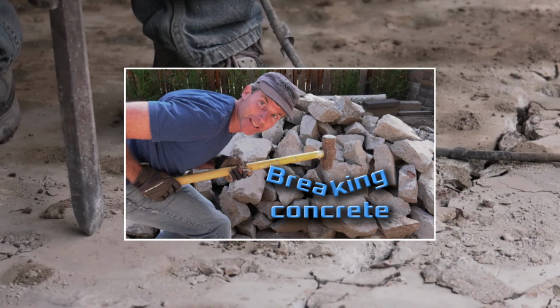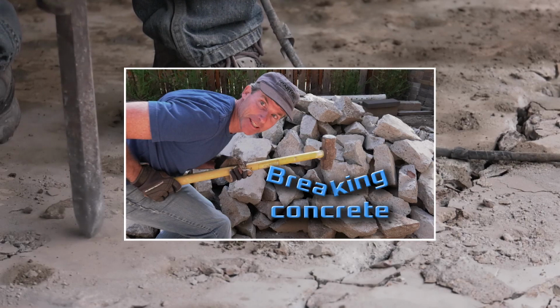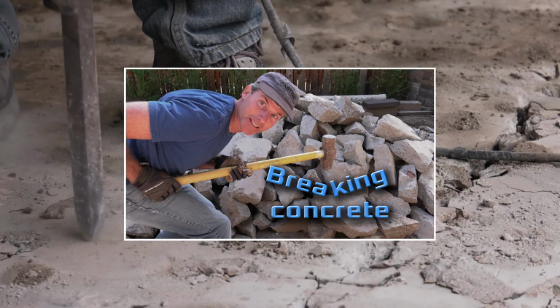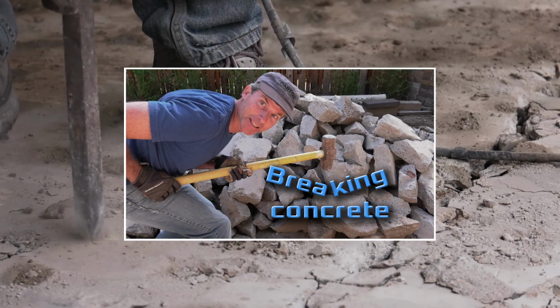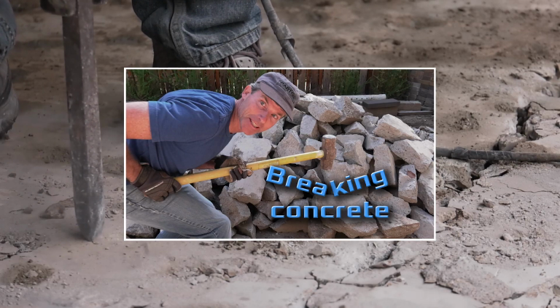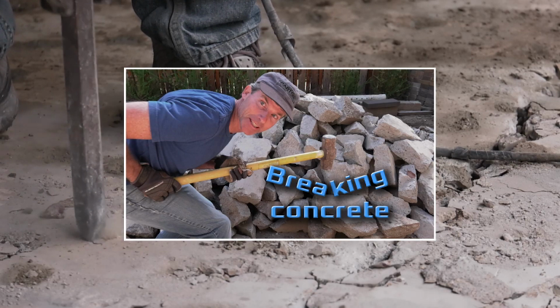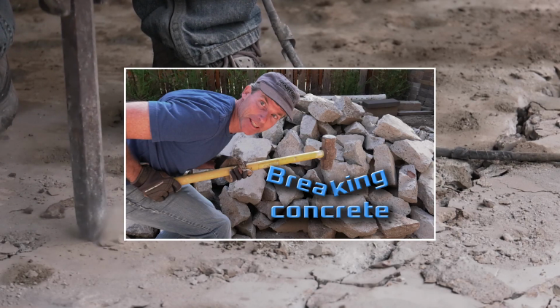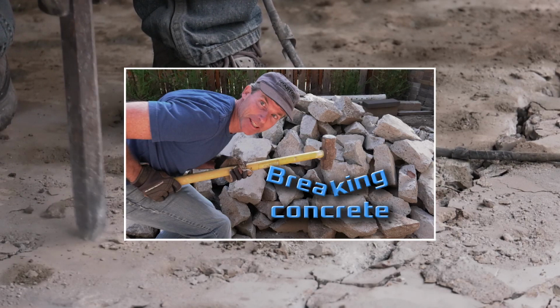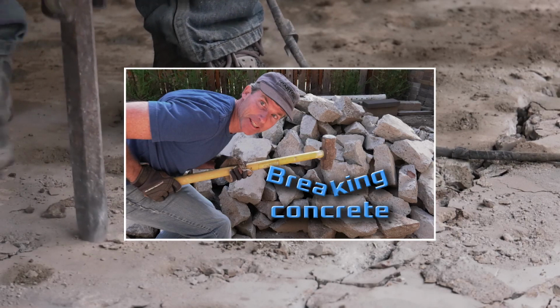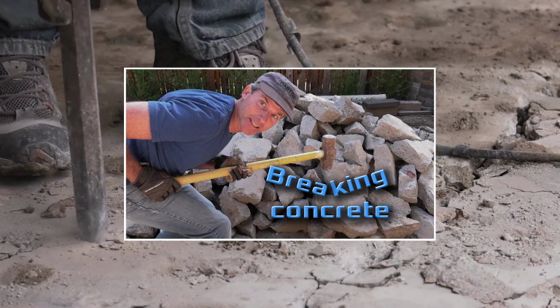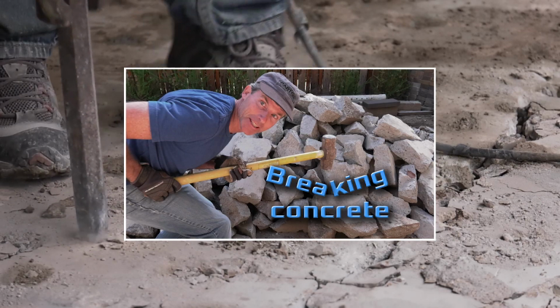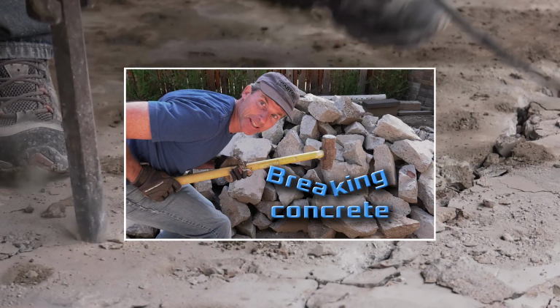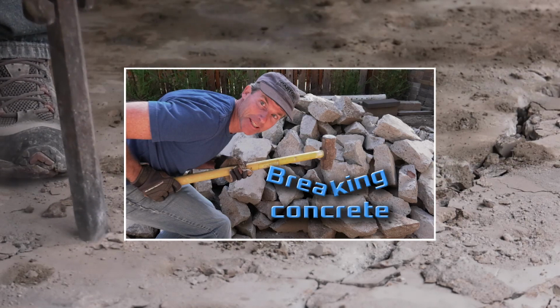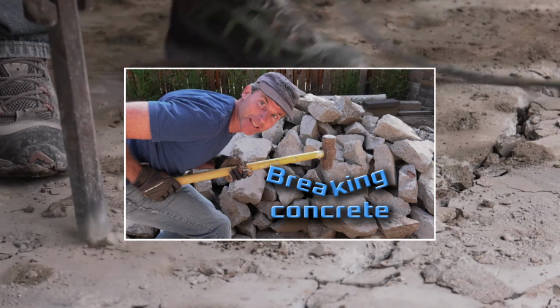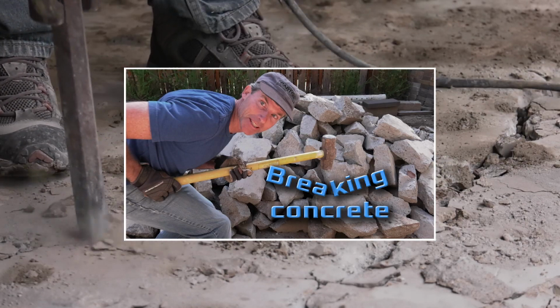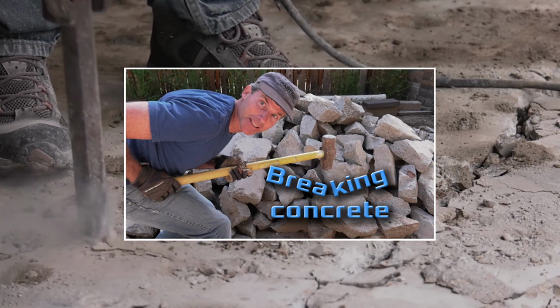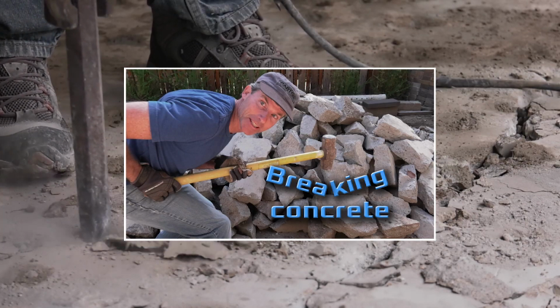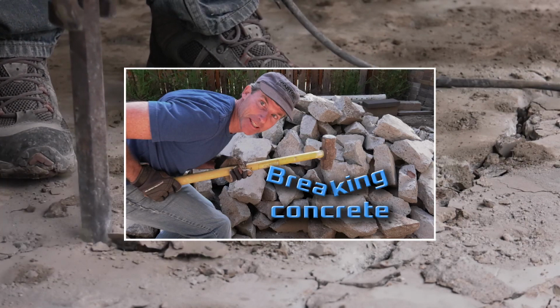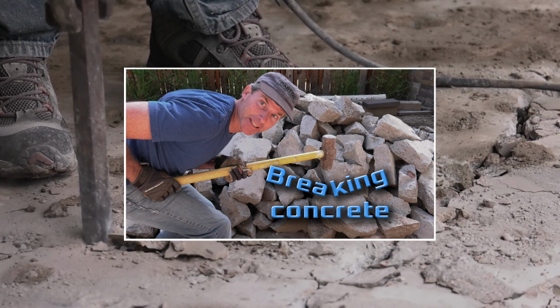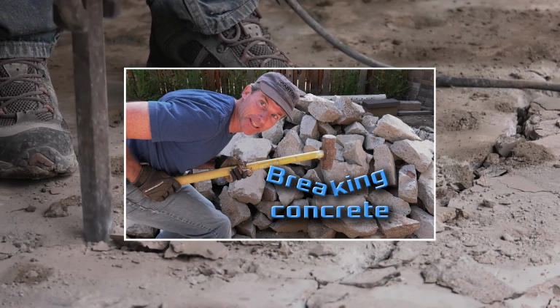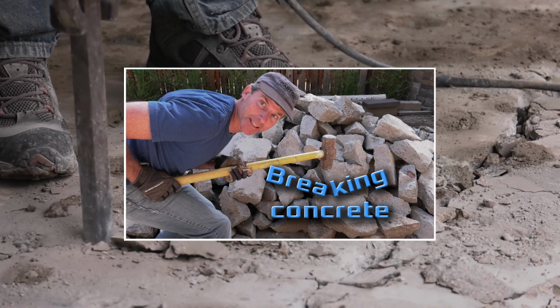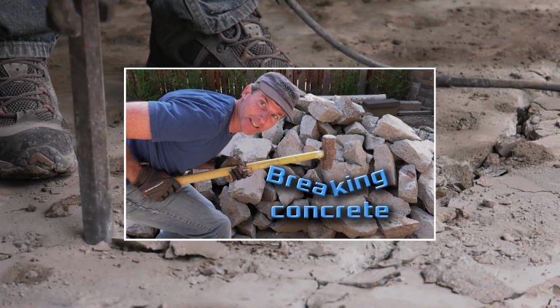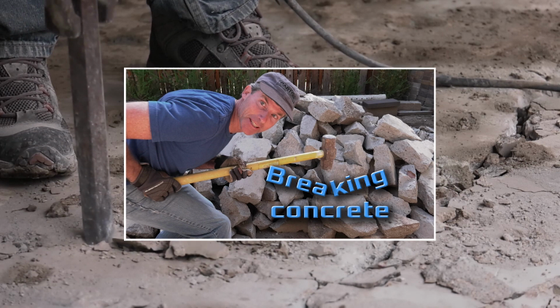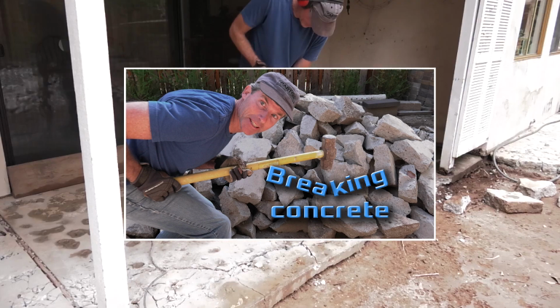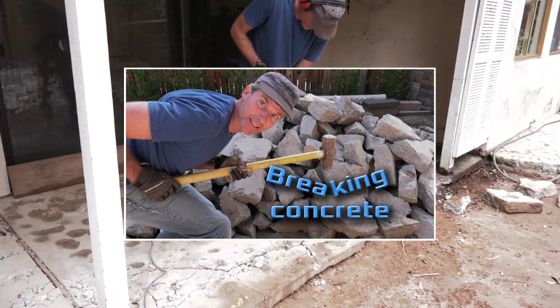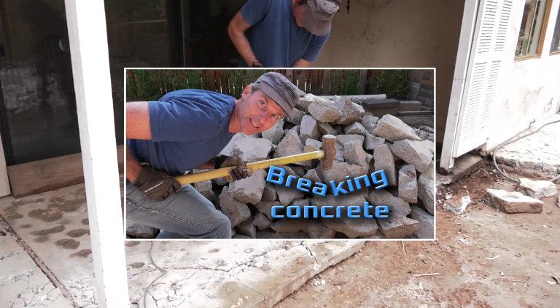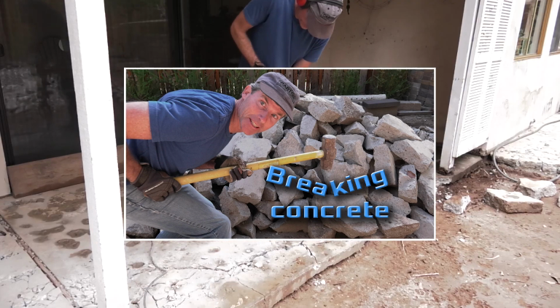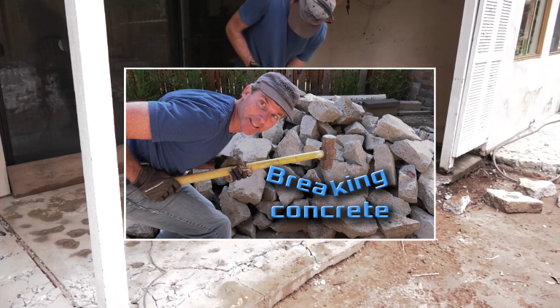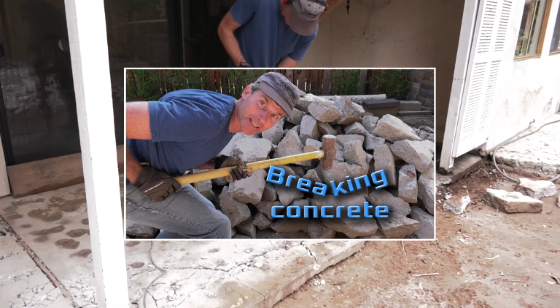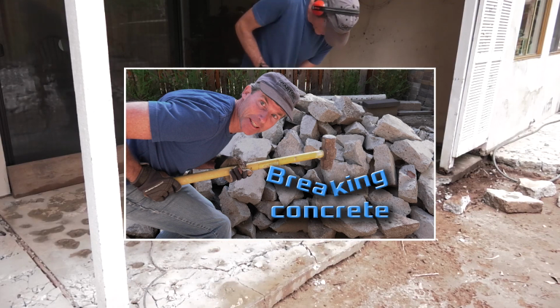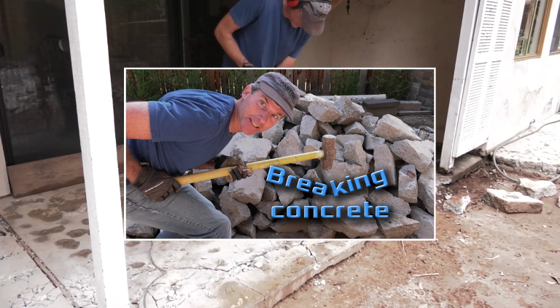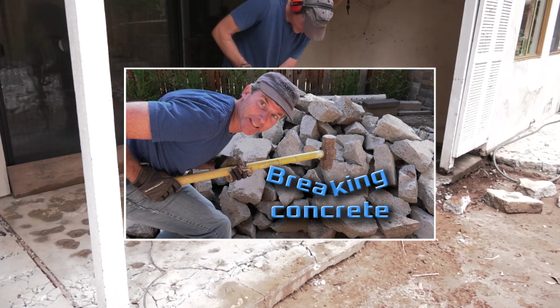I put together a video on breaking up concrete, so be sure to check out my other videos if you need tips on how to break concrete.